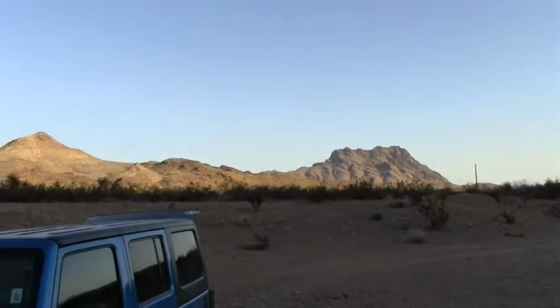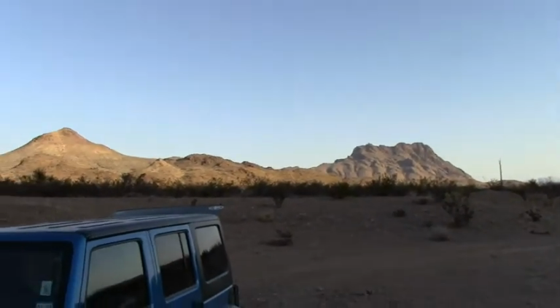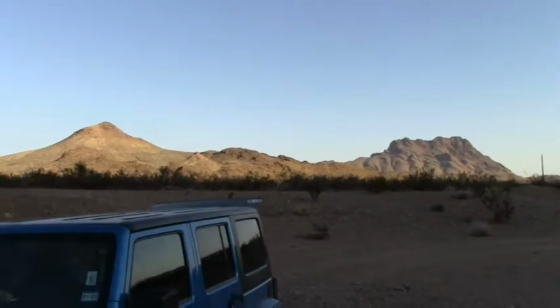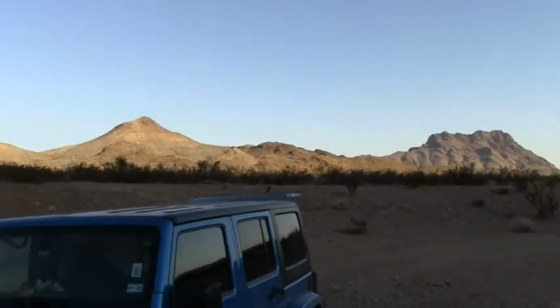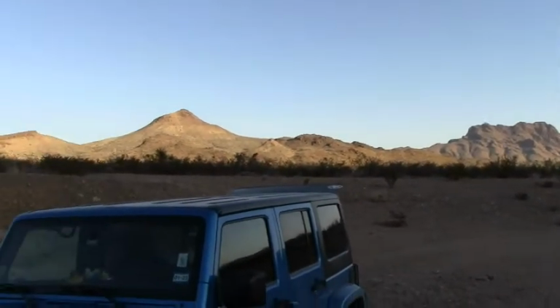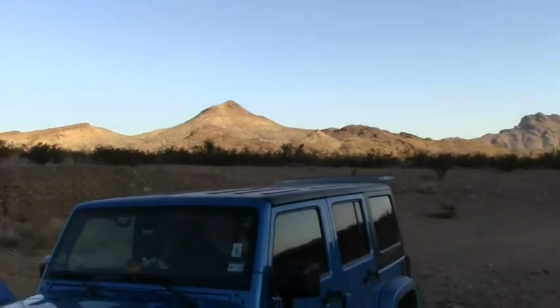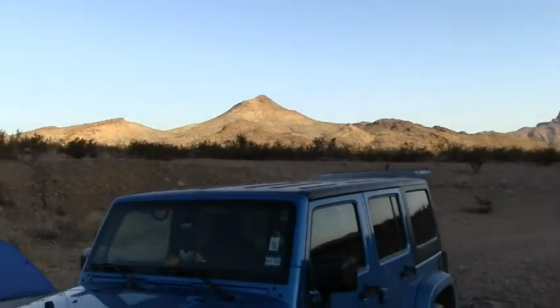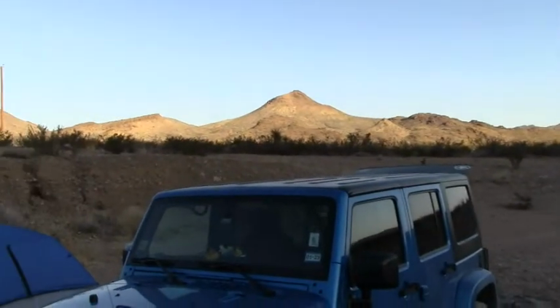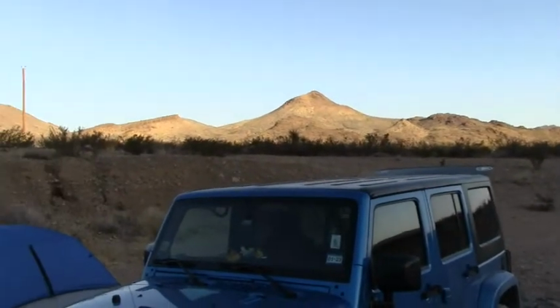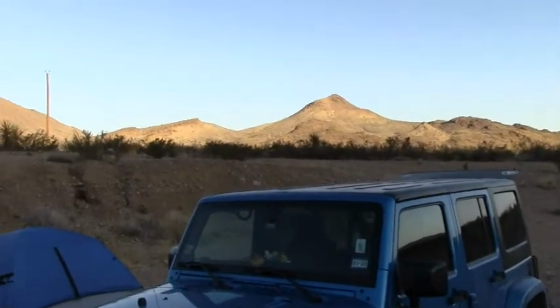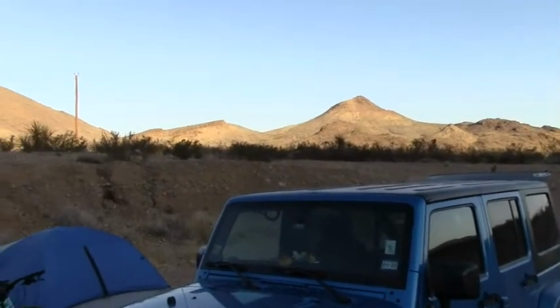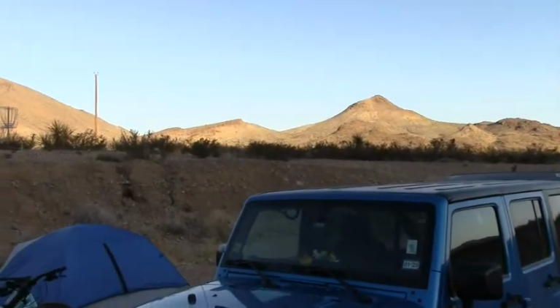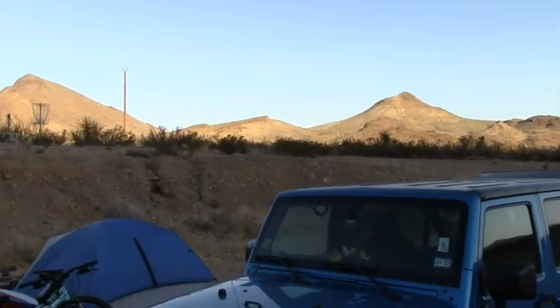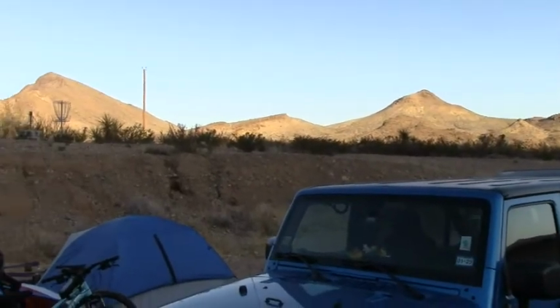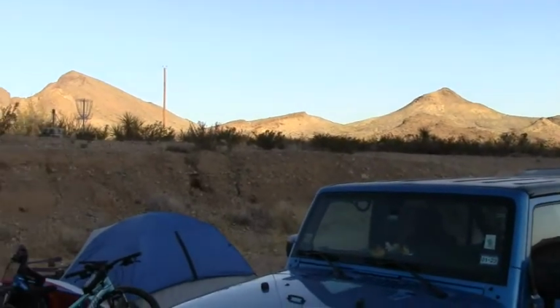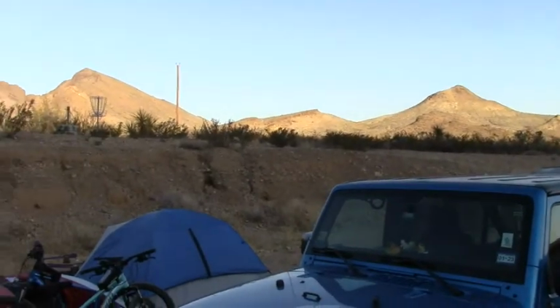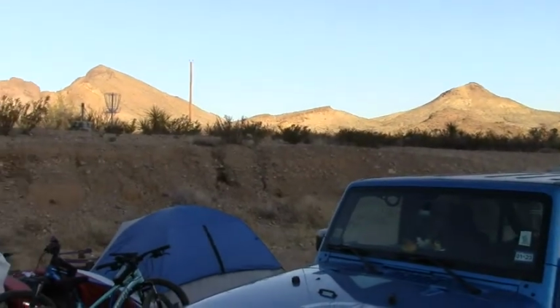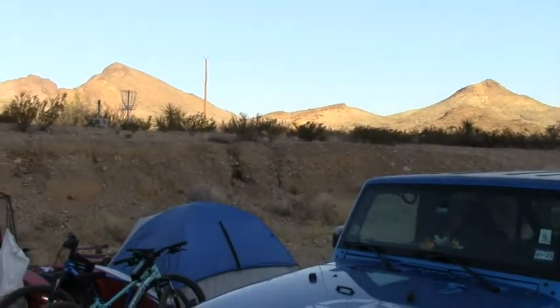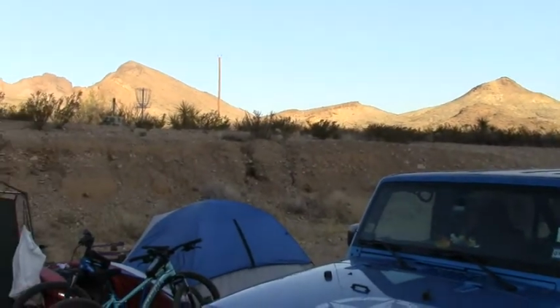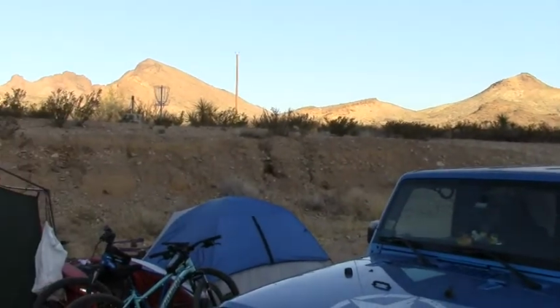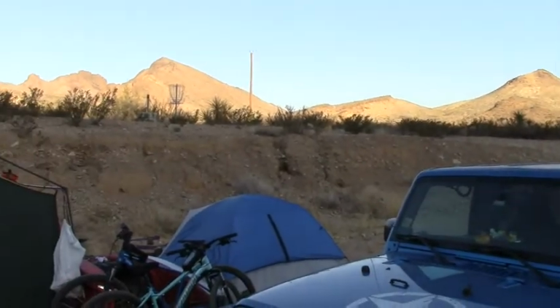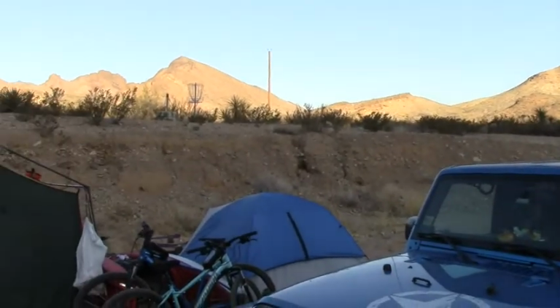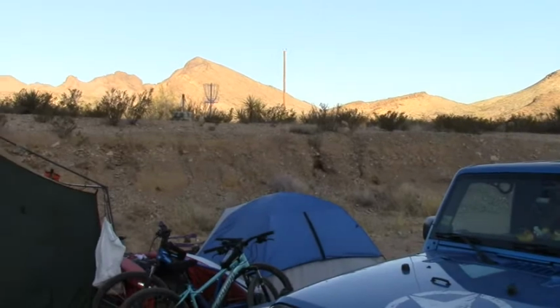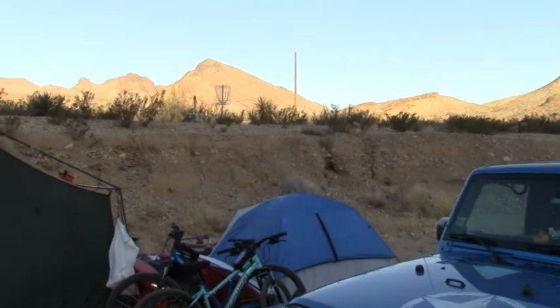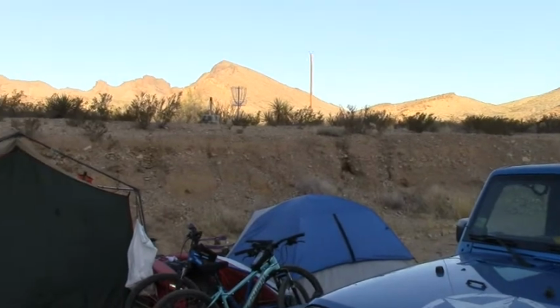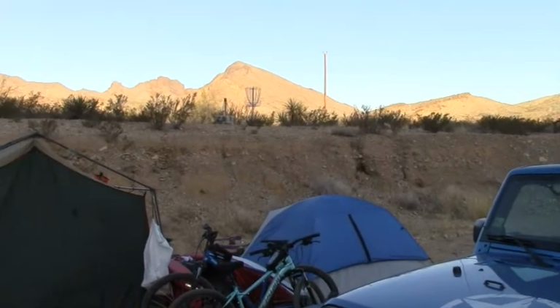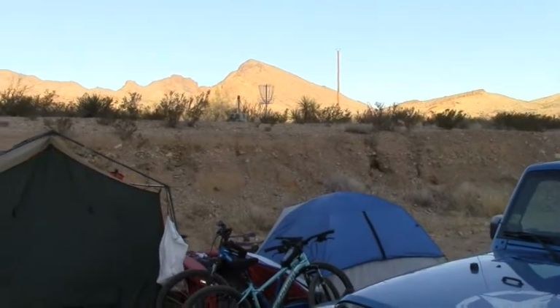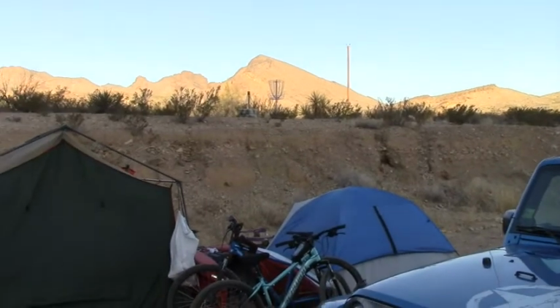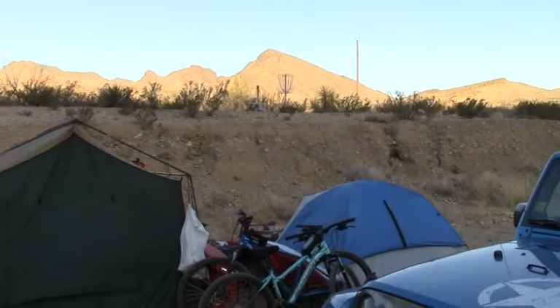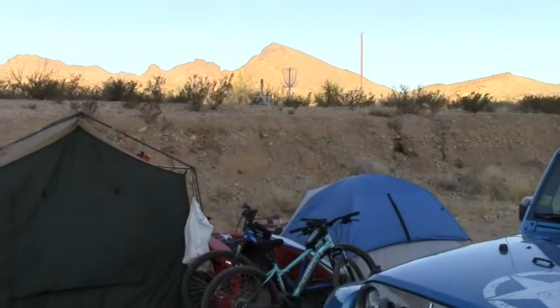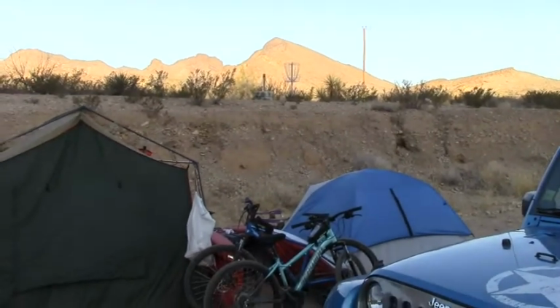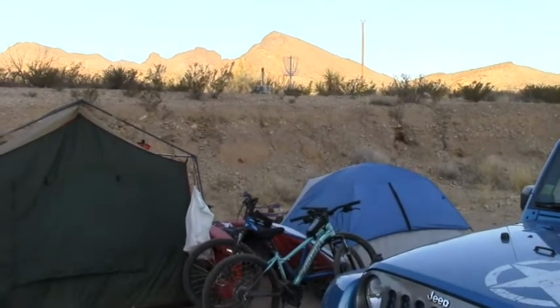We're out there. This is the Big Bend National Park.